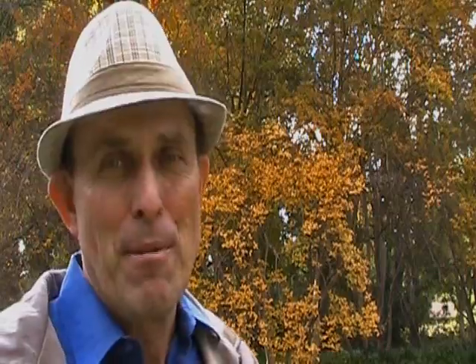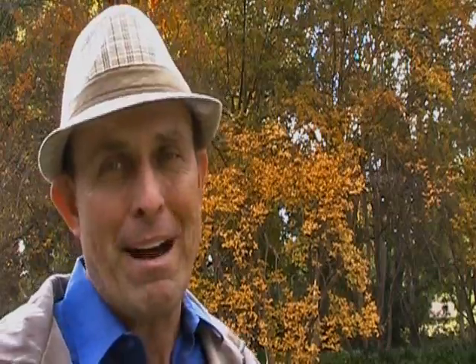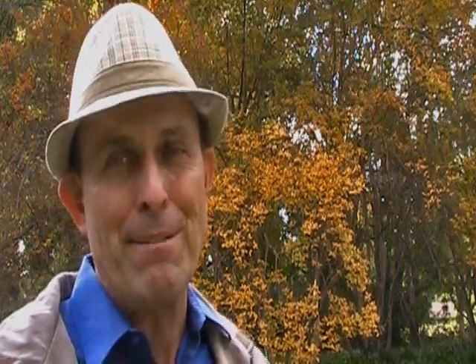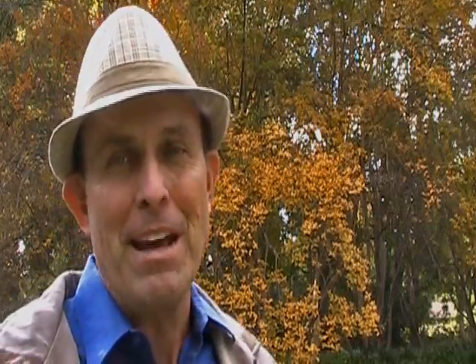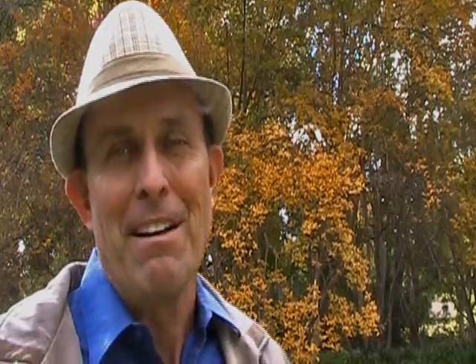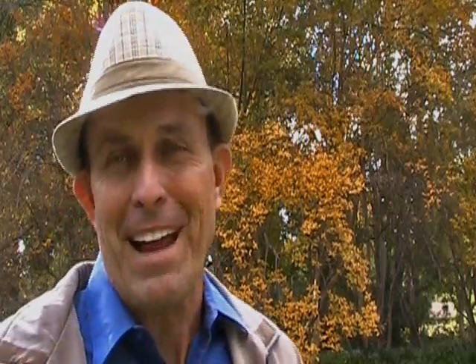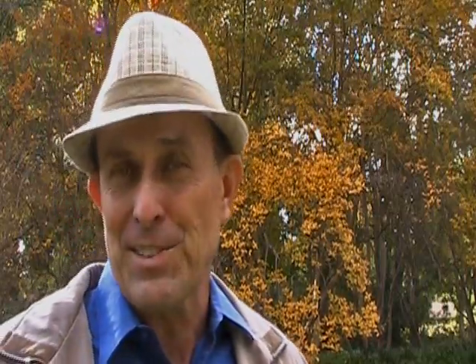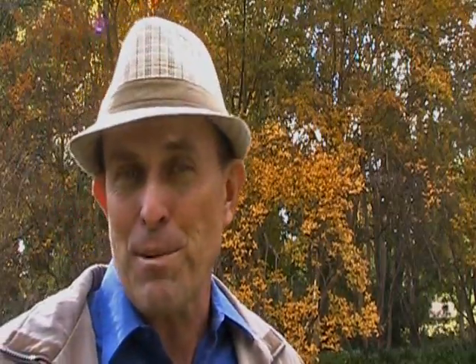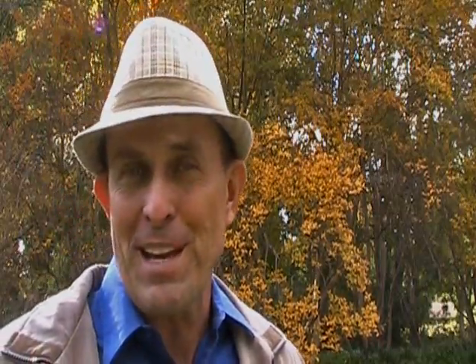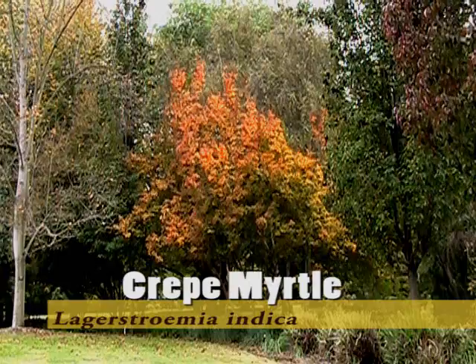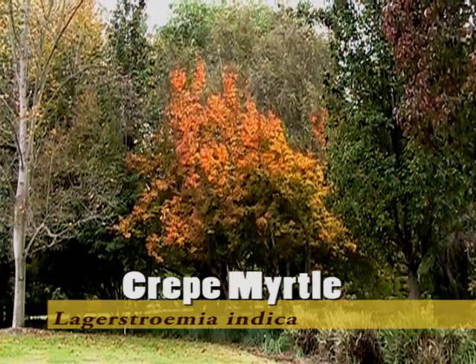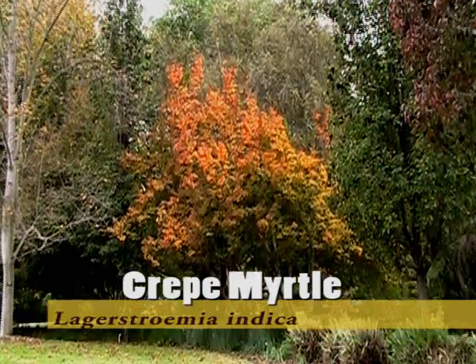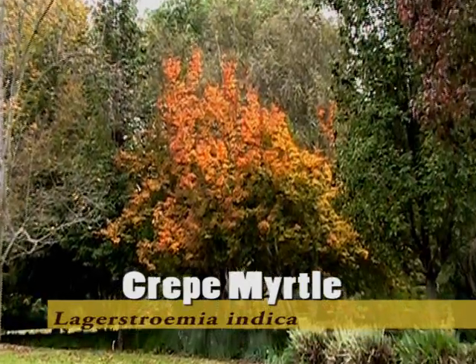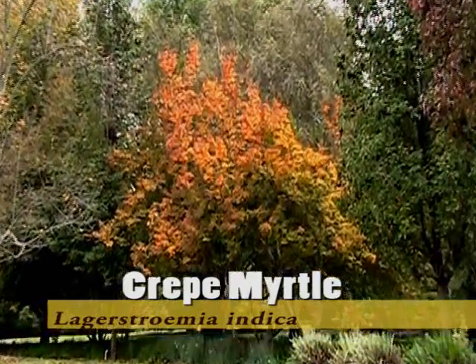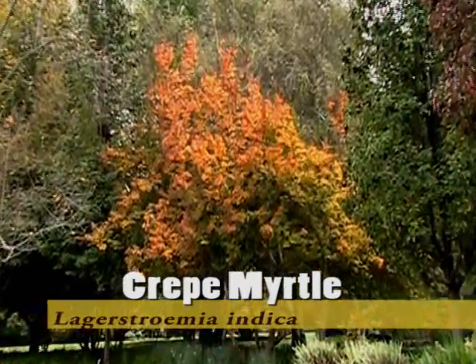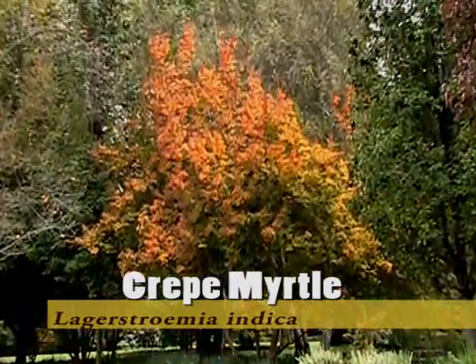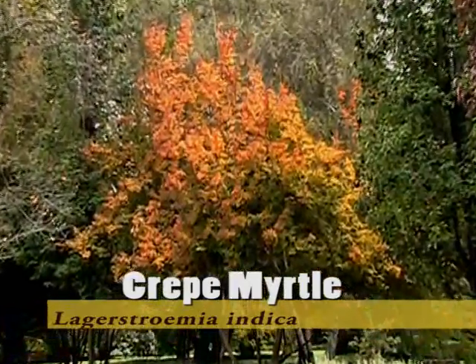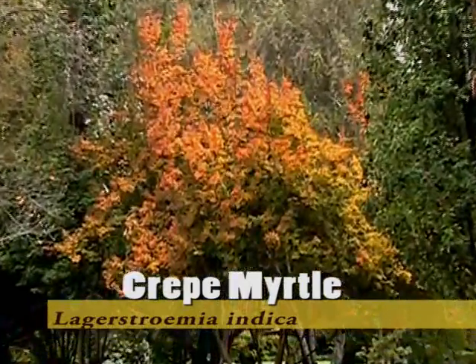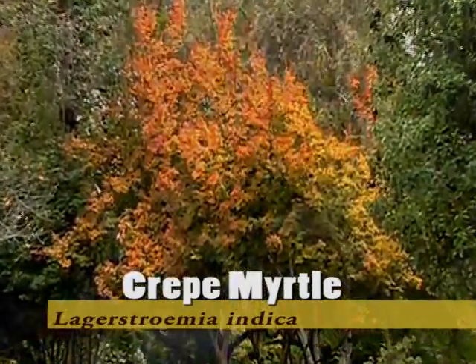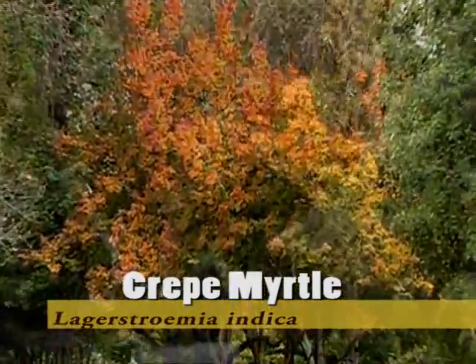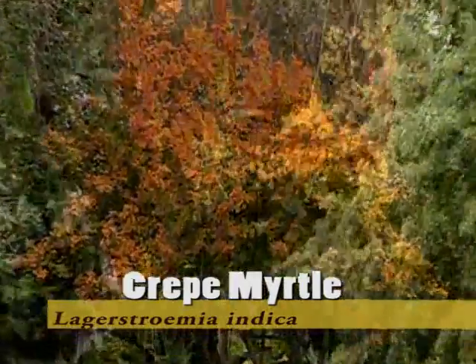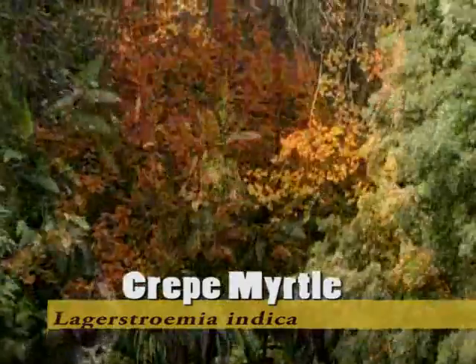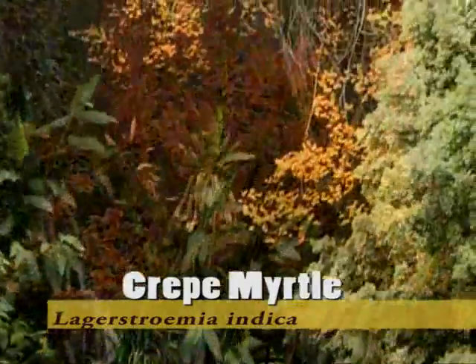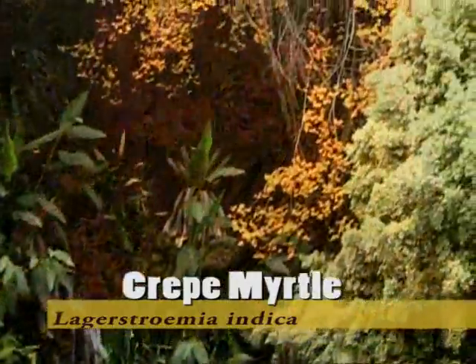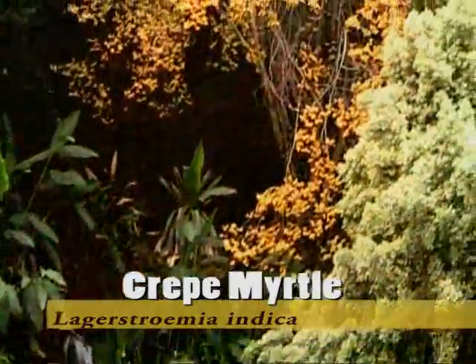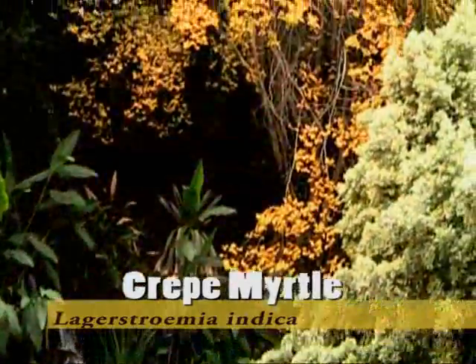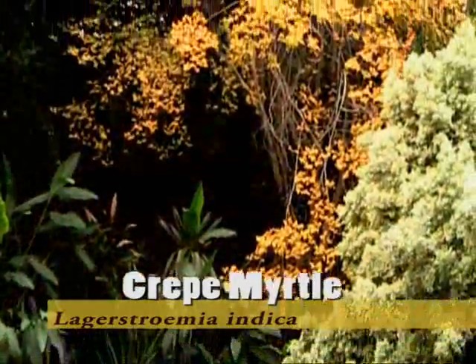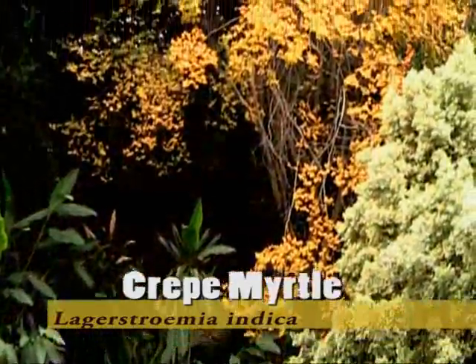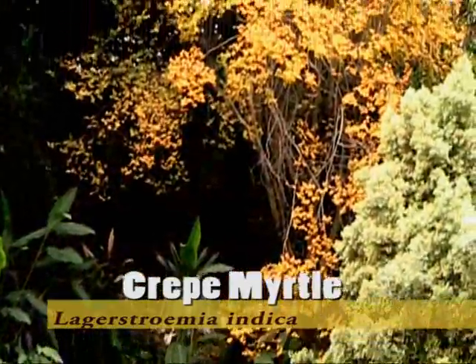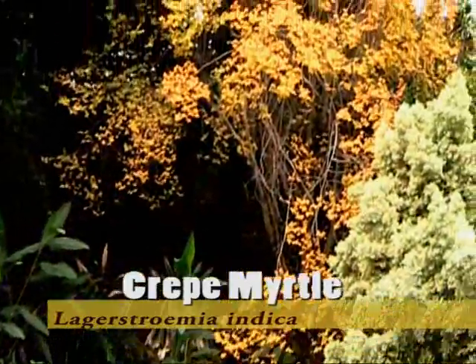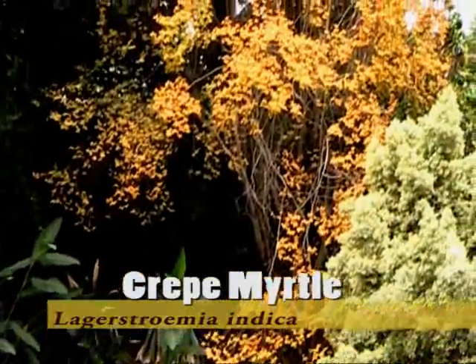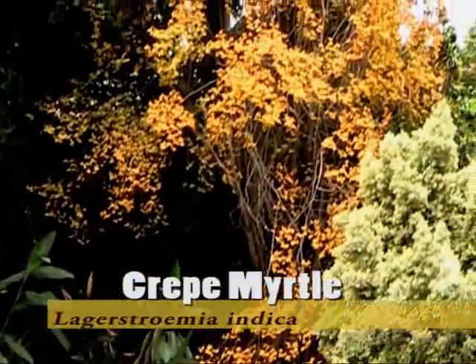Behind me is Lagerstroemia indica, also known commonly as Crepe Myrtle. There are Crepe Myrtles located all over the Arboretum.